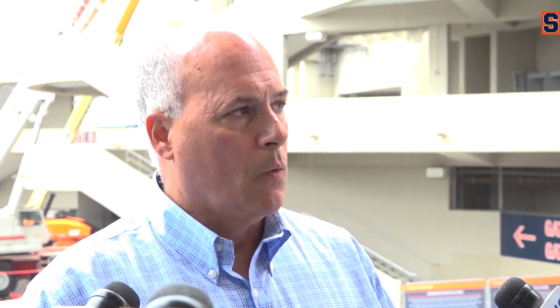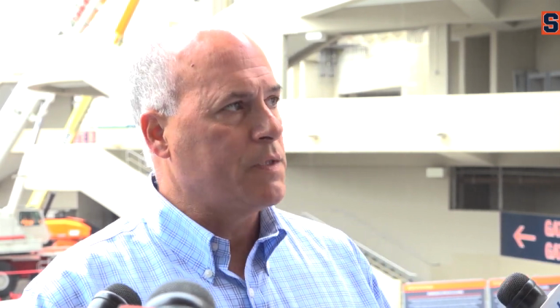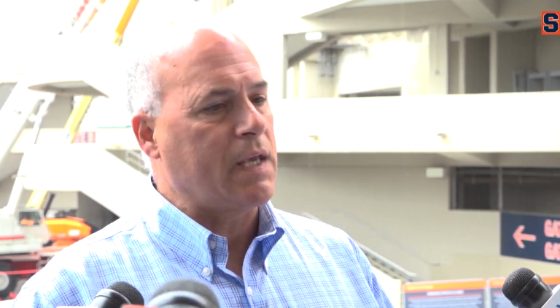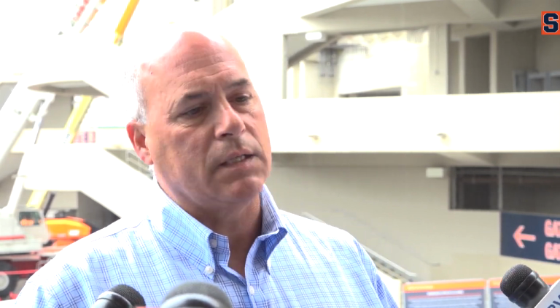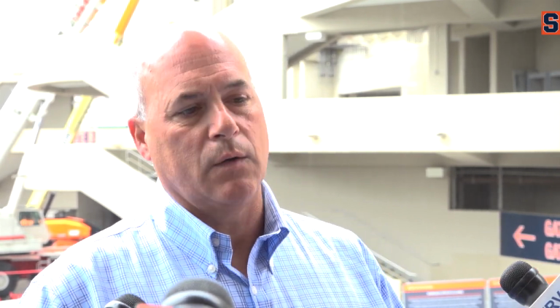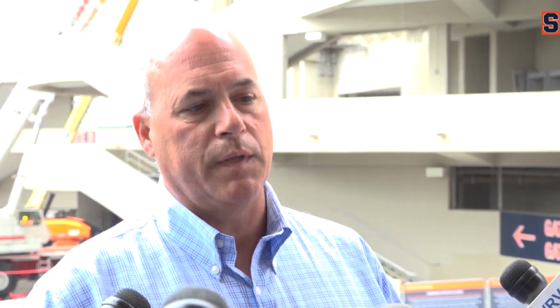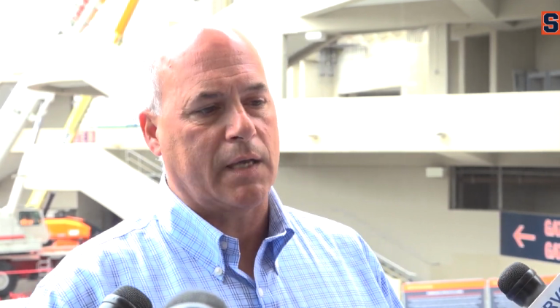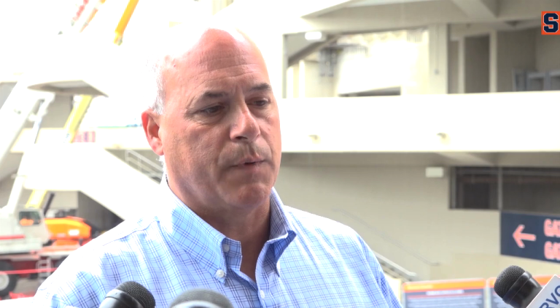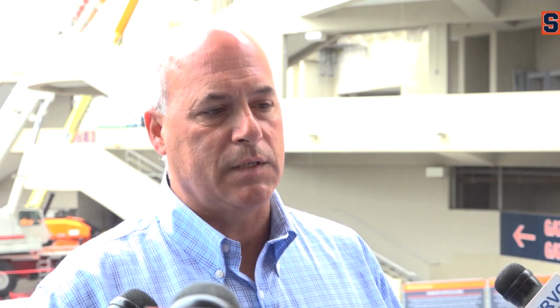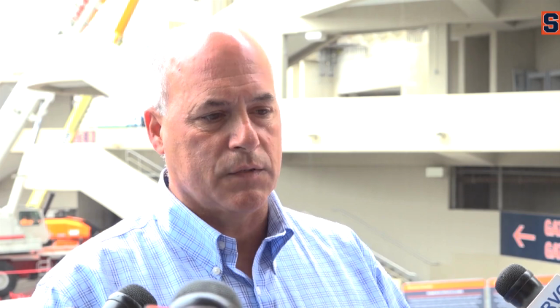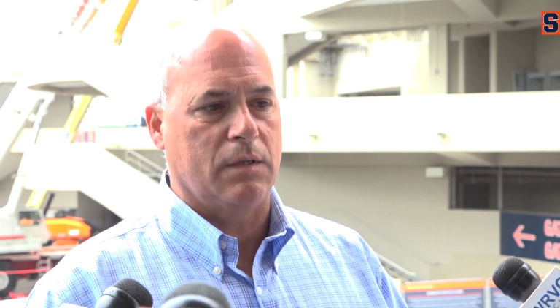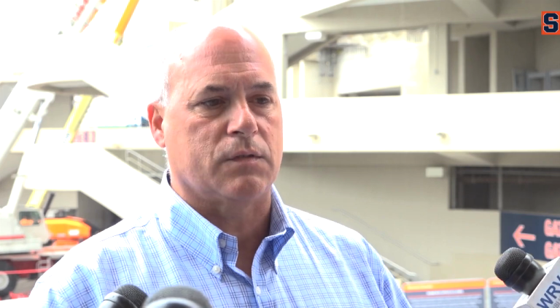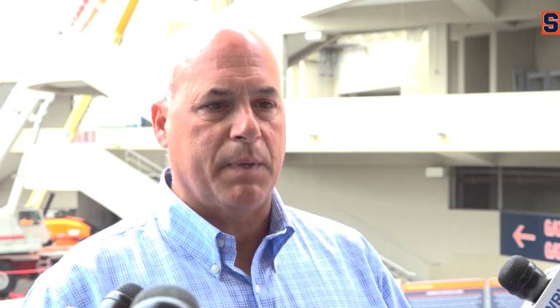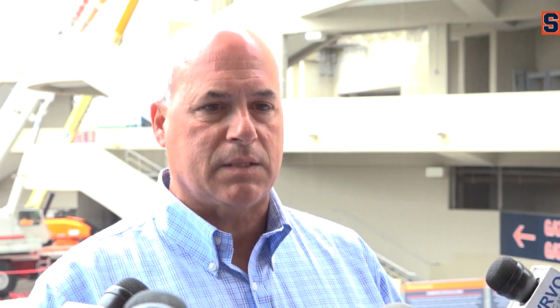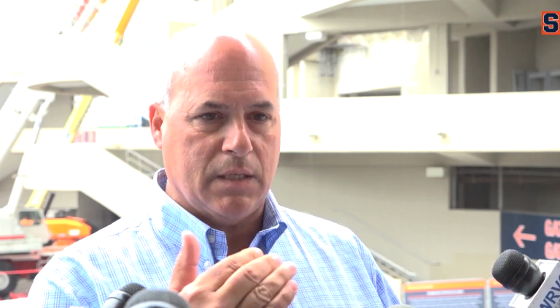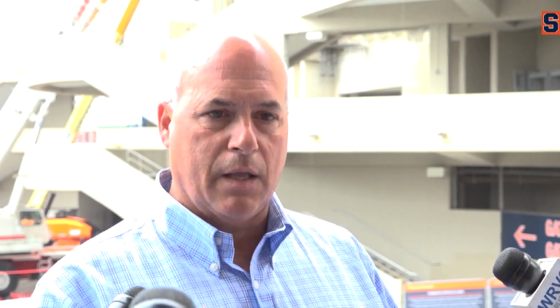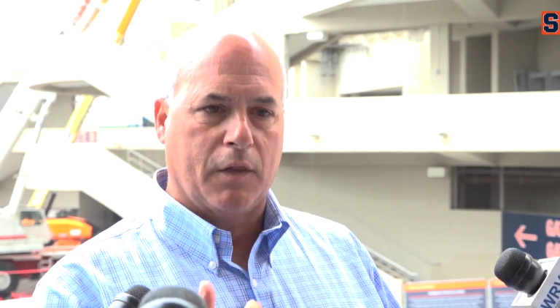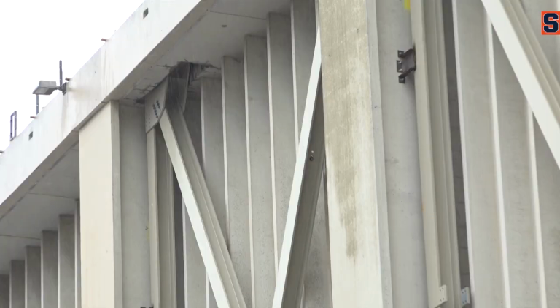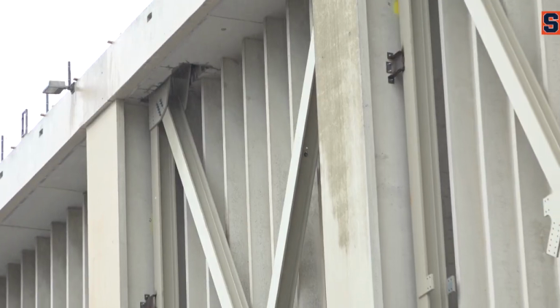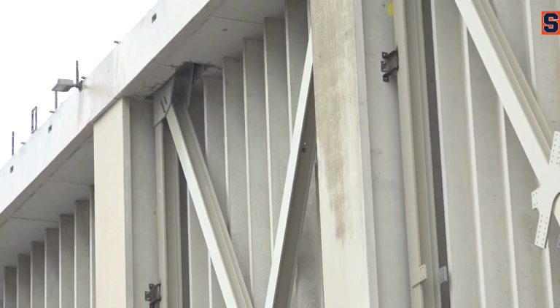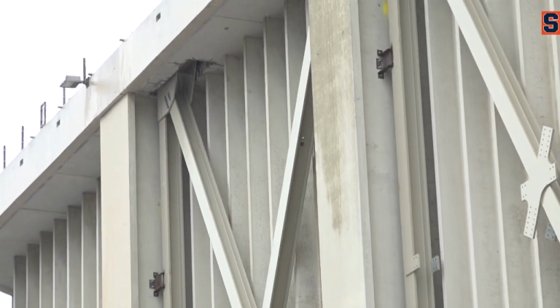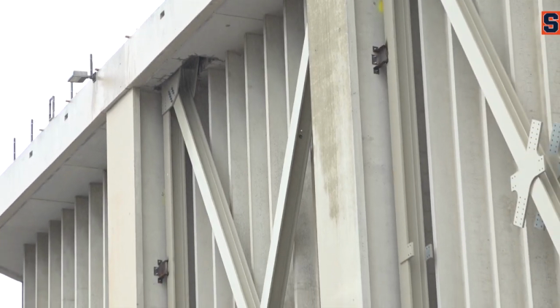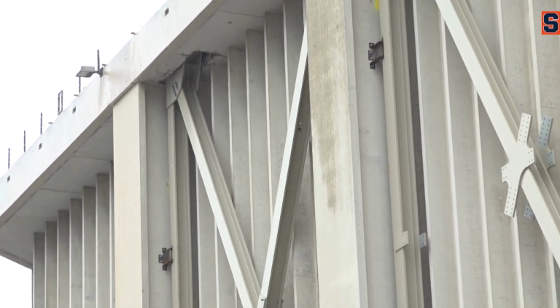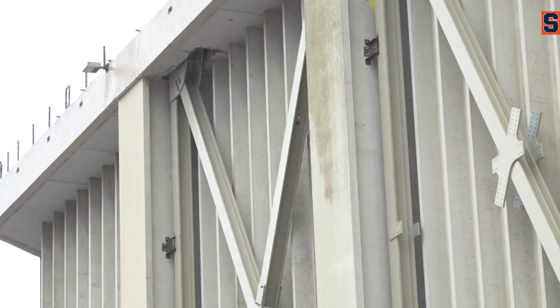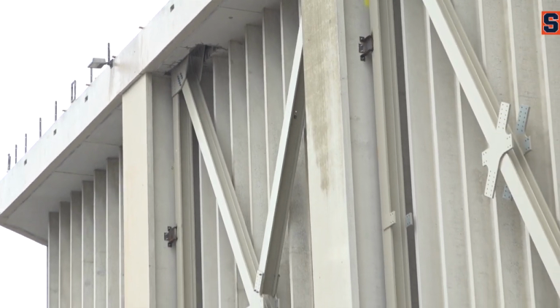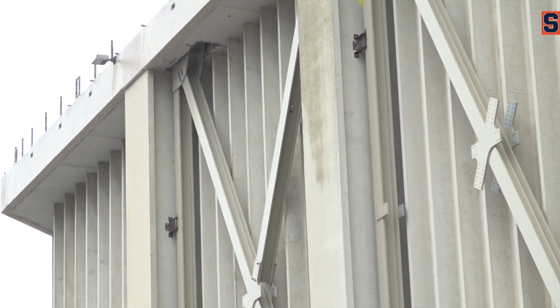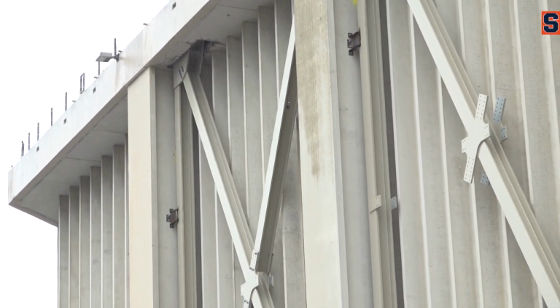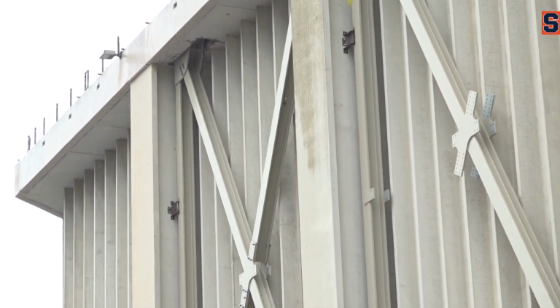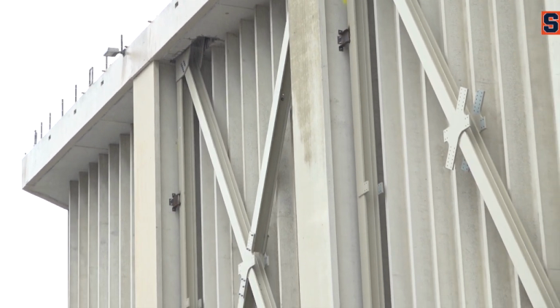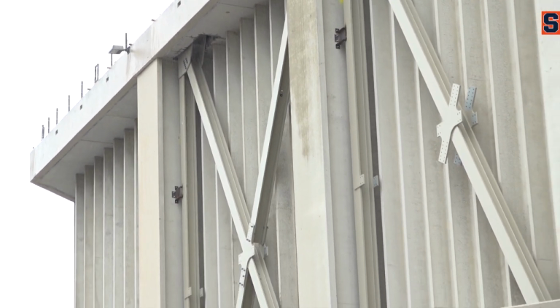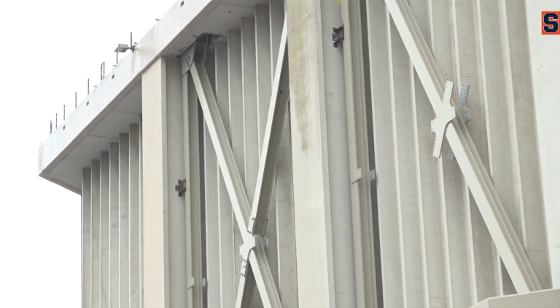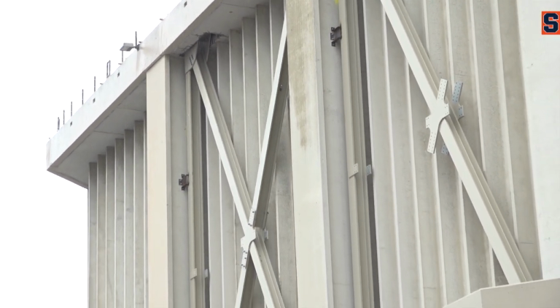Once they get done with the X bracing, you'll see there's some big steel on the lower part of the corners that gets encased in concrete.